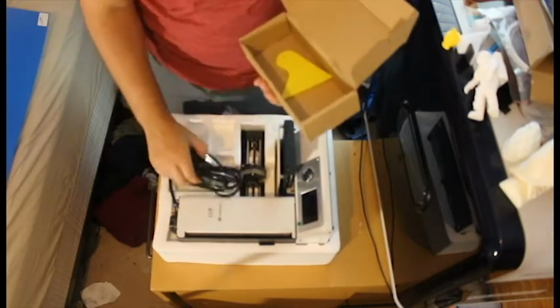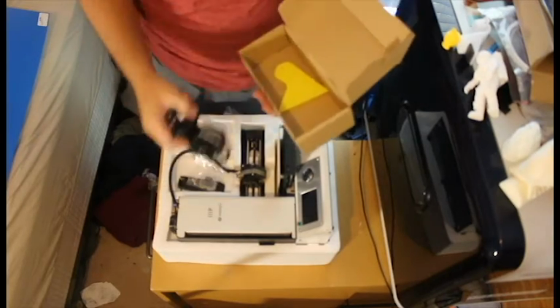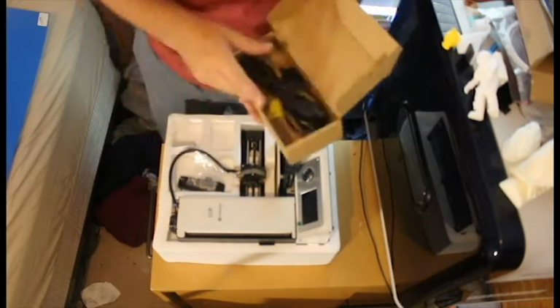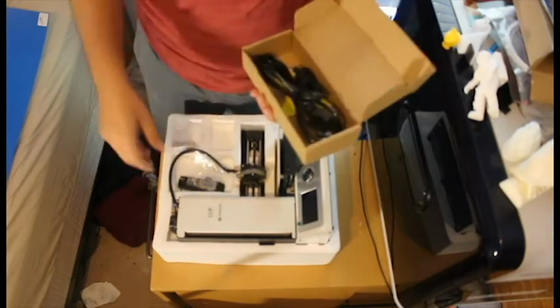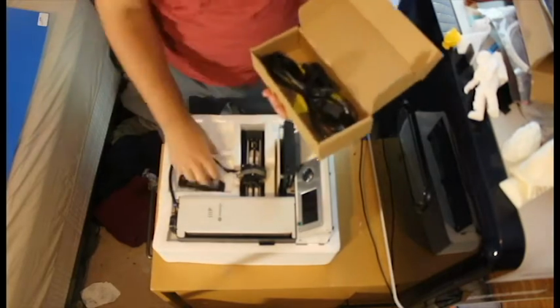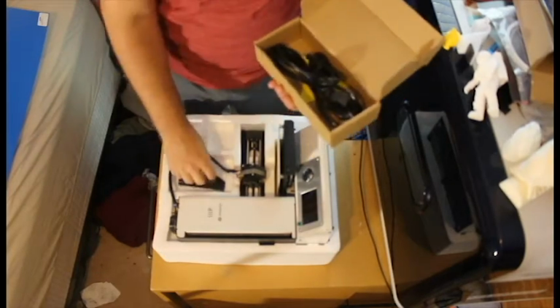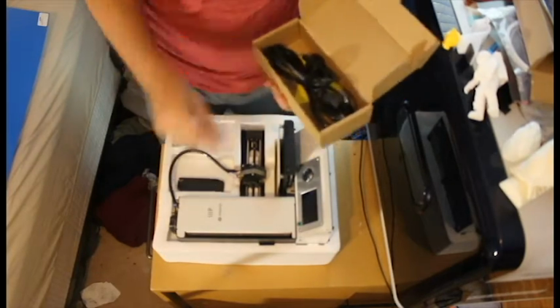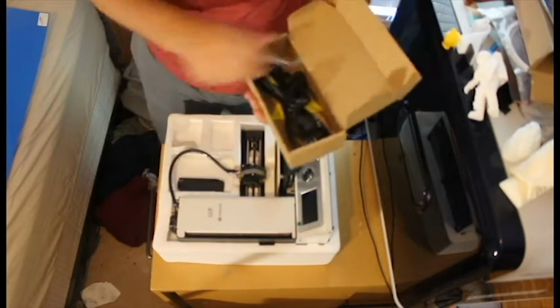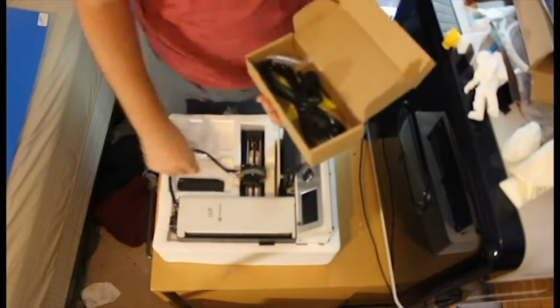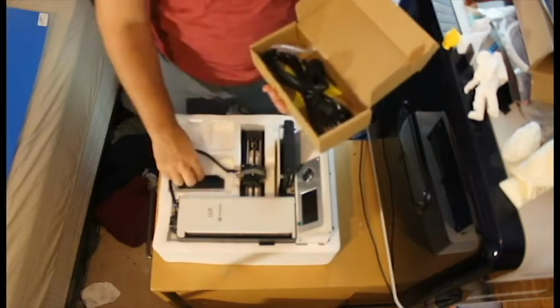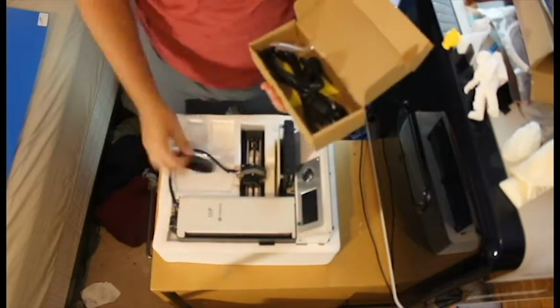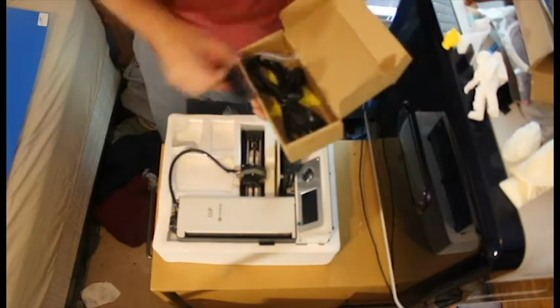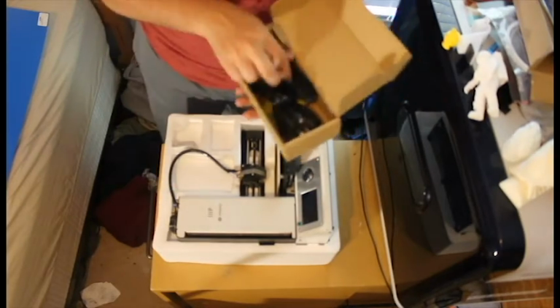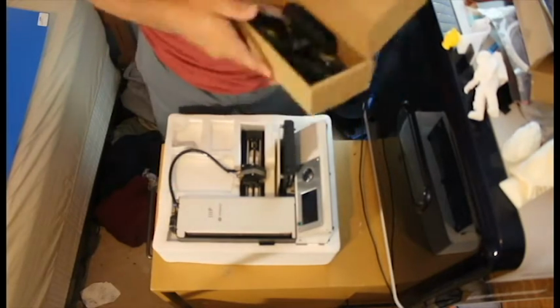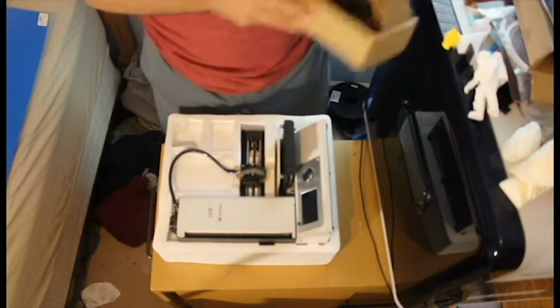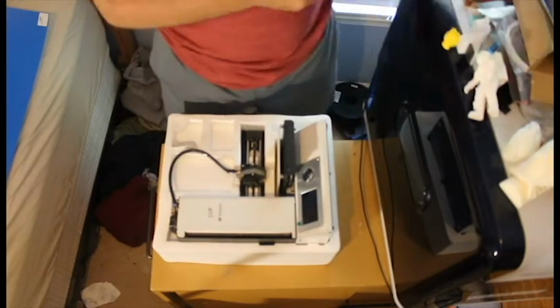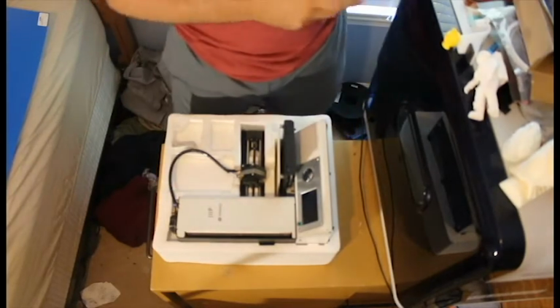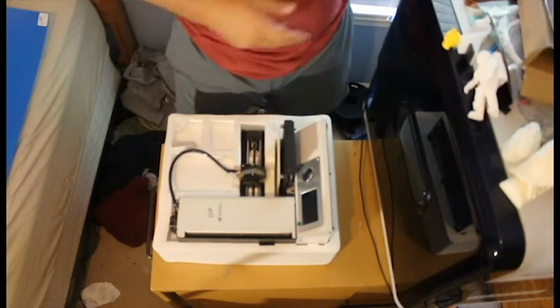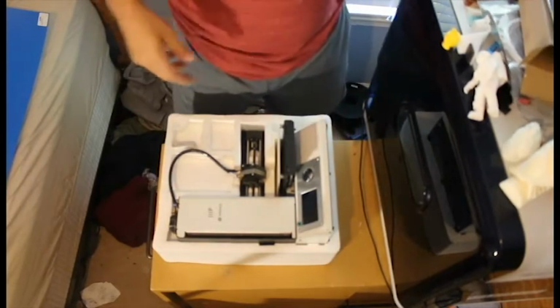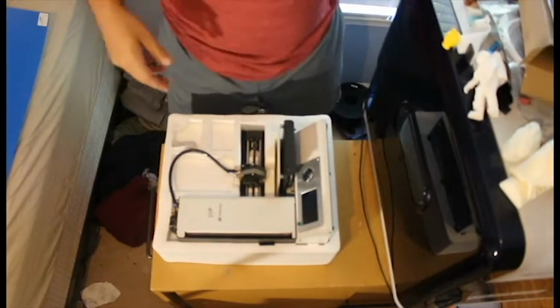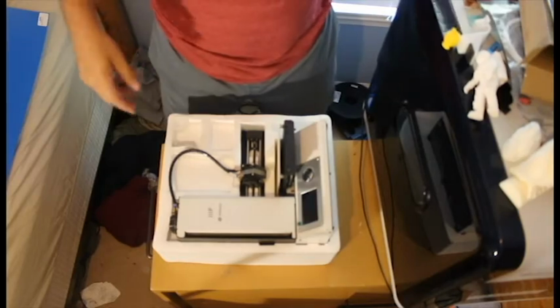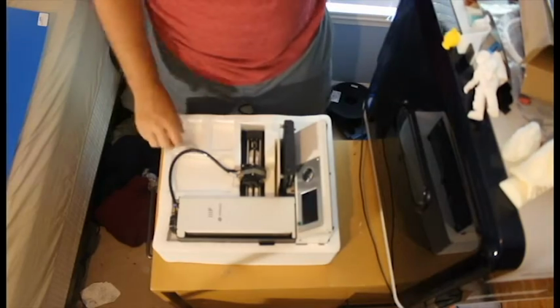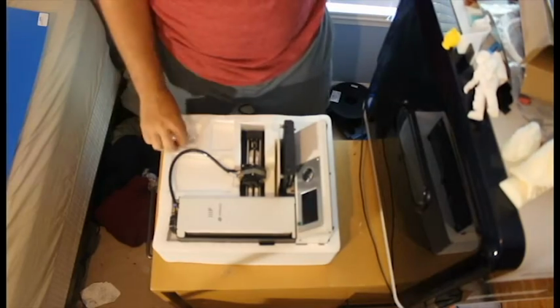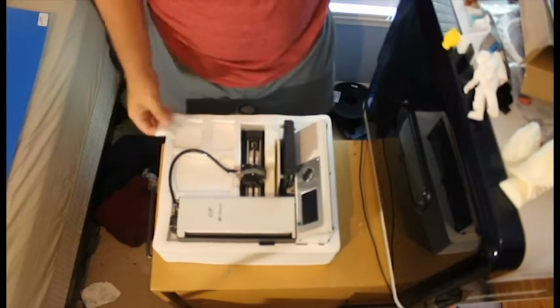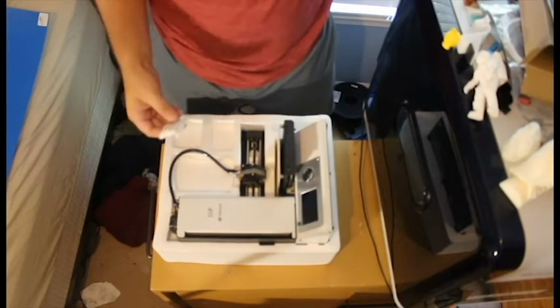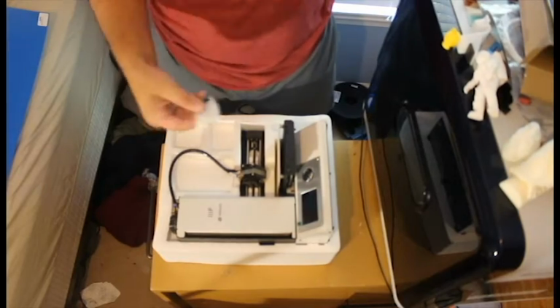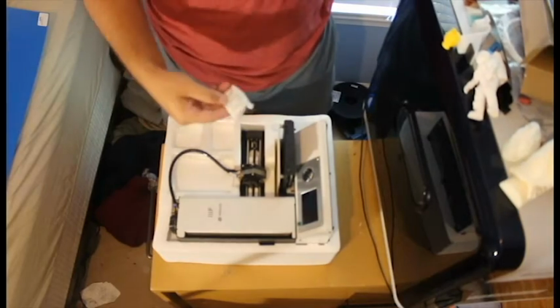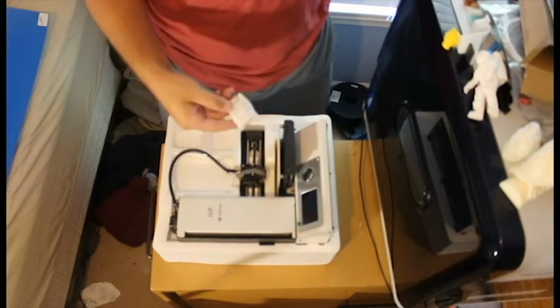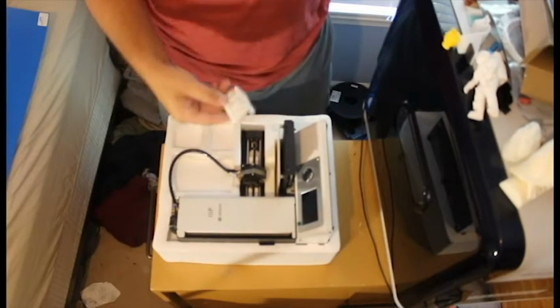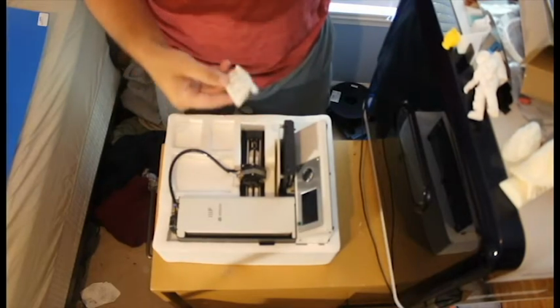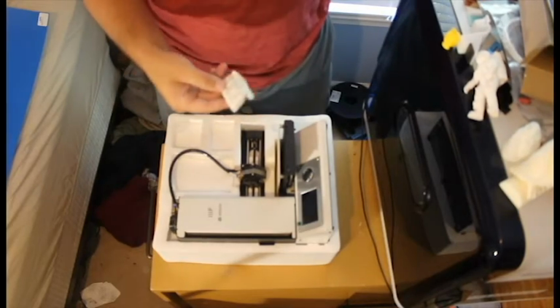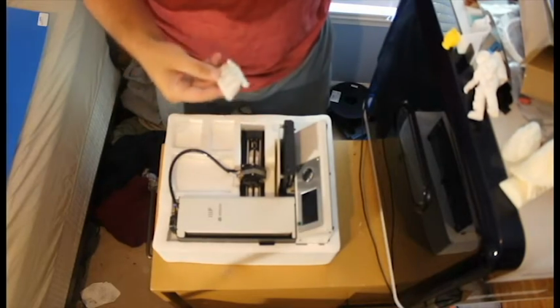You have to remember this is a low-budget printer, so they're not going to have all the fancy things.